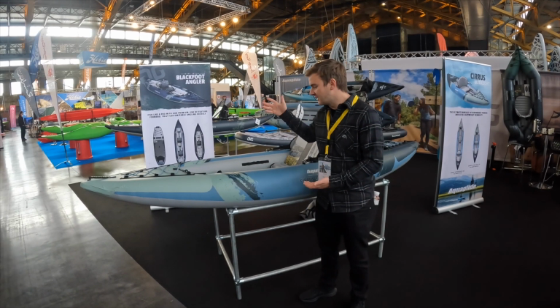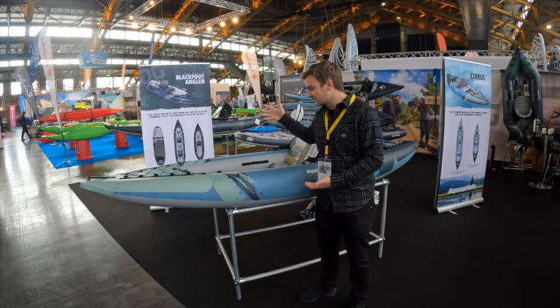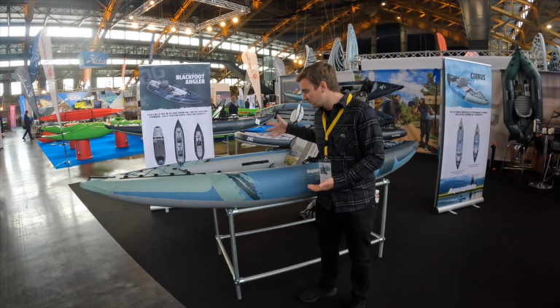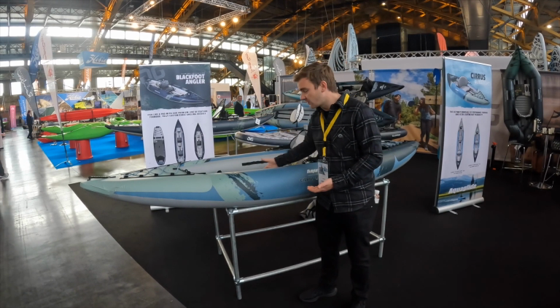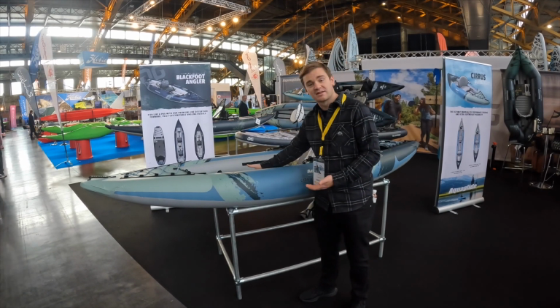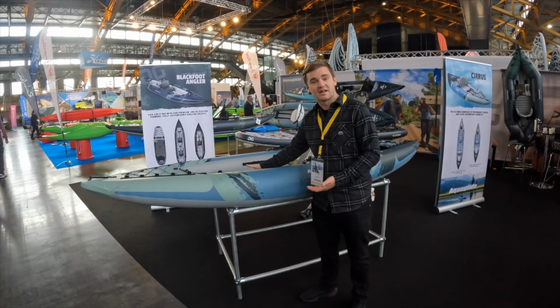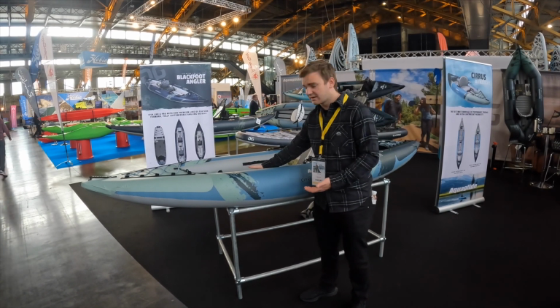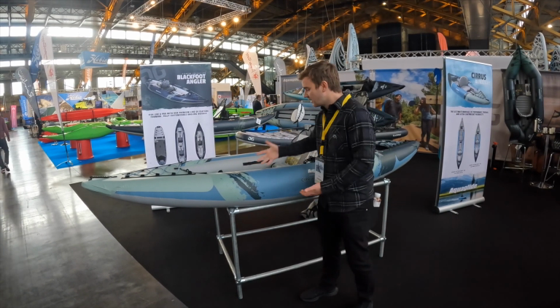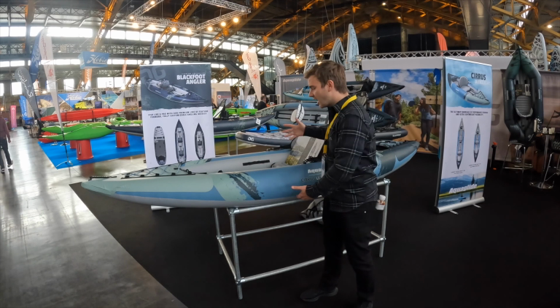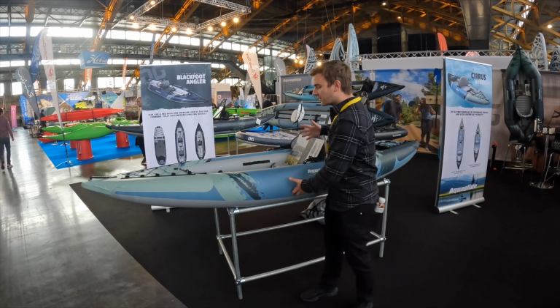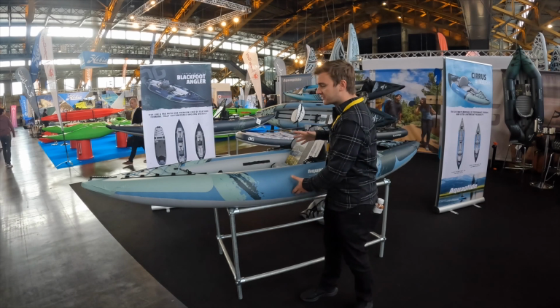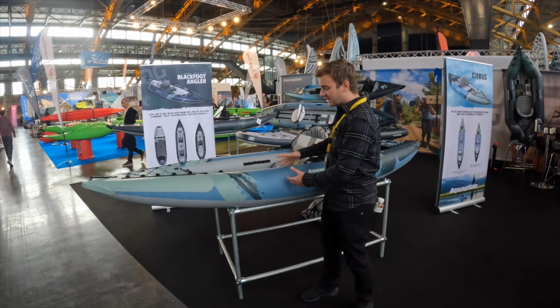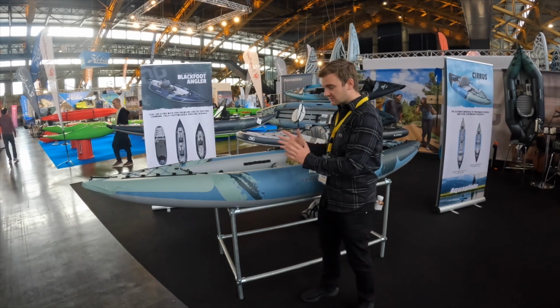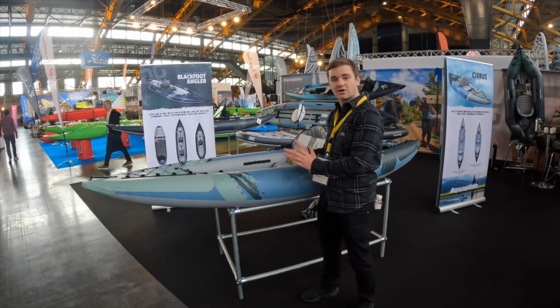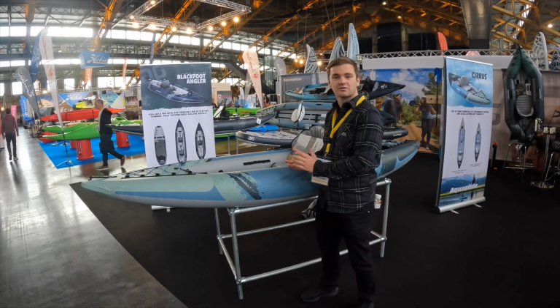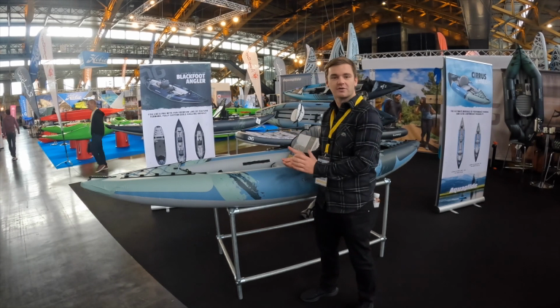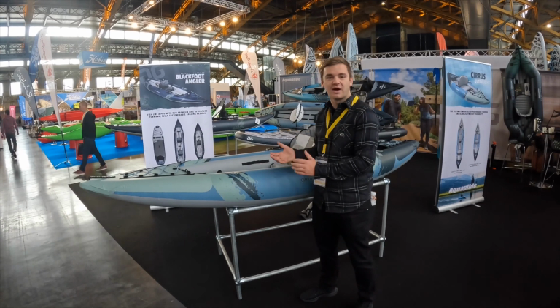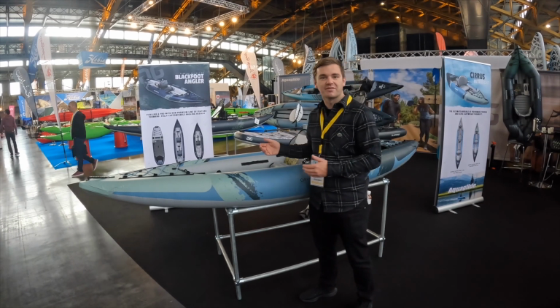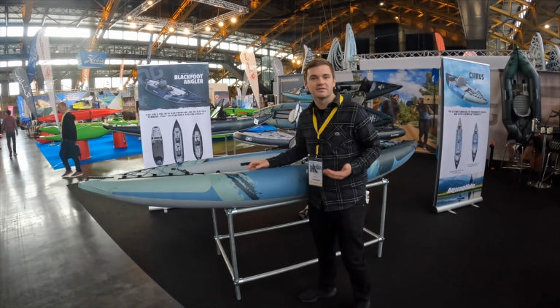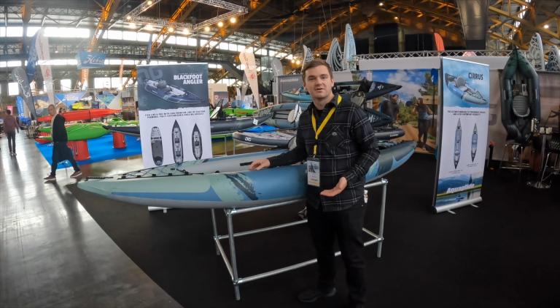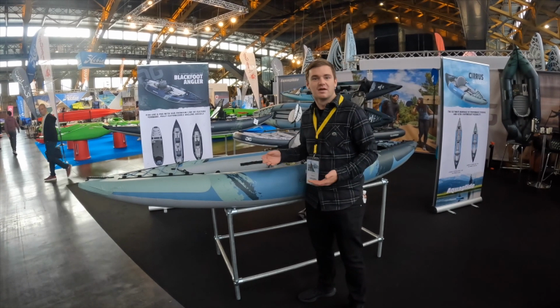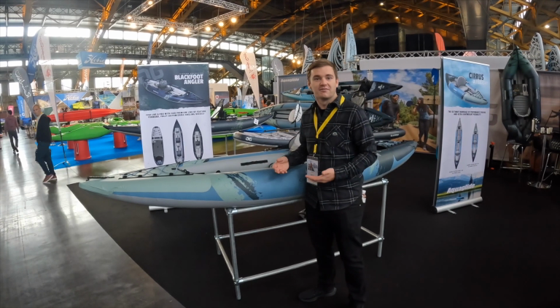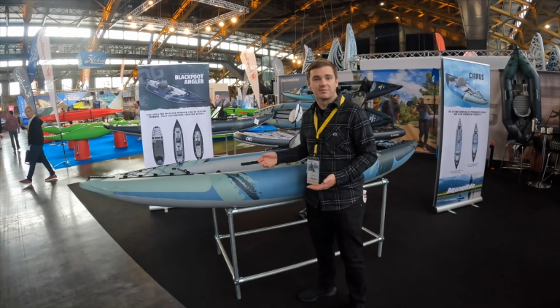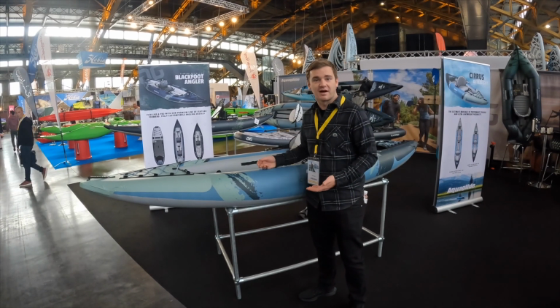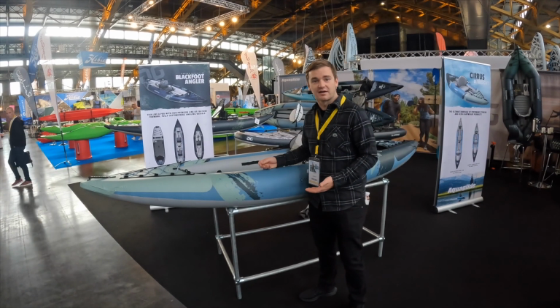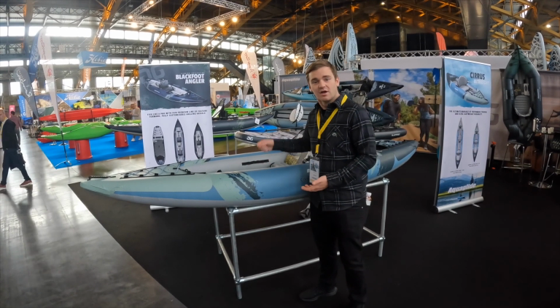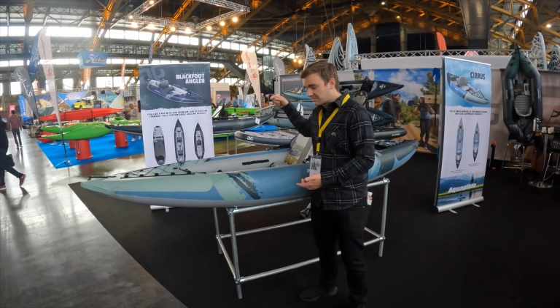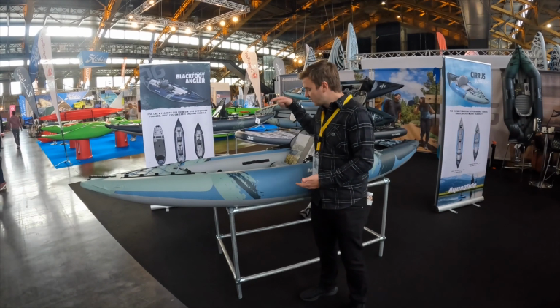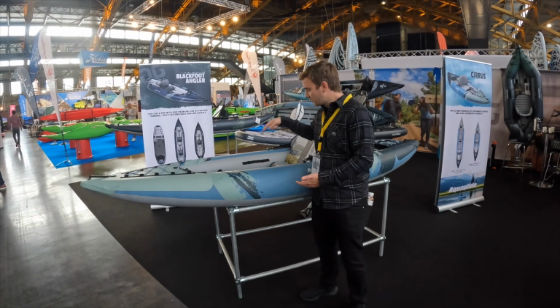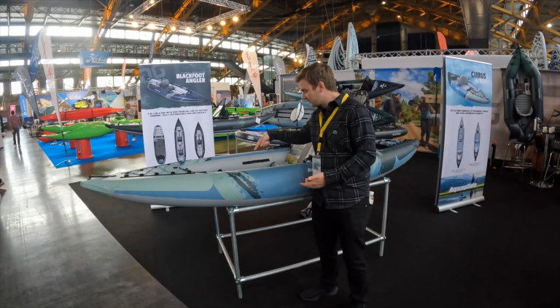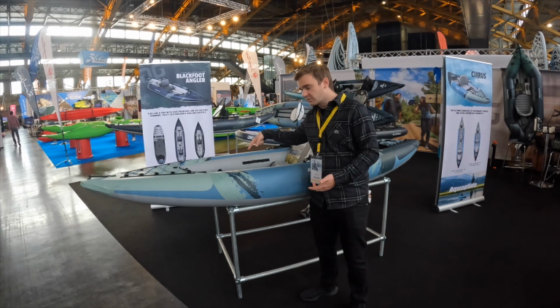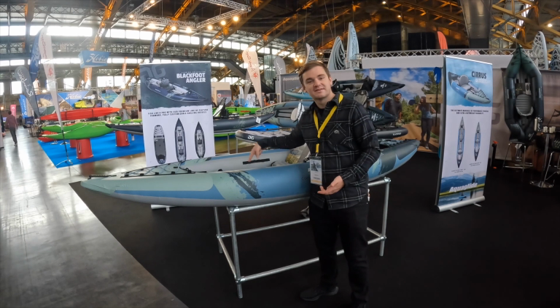It's super efficient through the water — think of it like the Chelan on steroids. This thing is super quick in the glide, but also packs down so small, so you have the ultimate inflatable kayak.